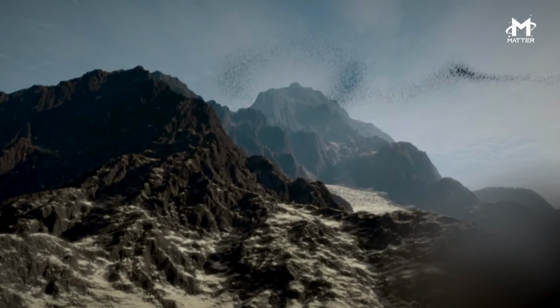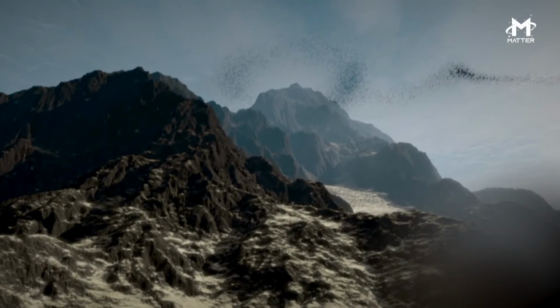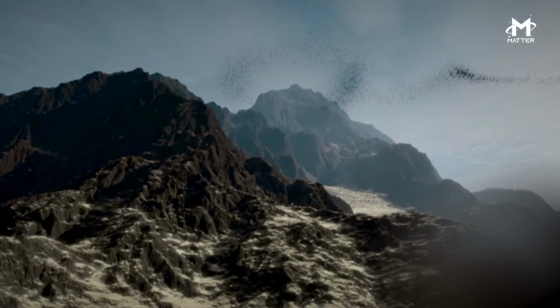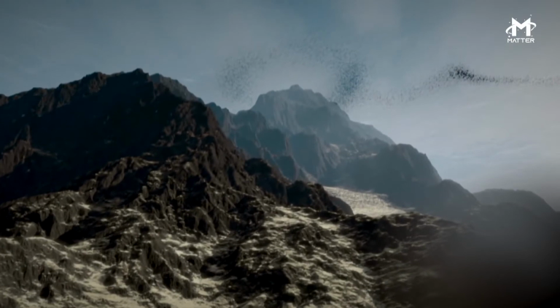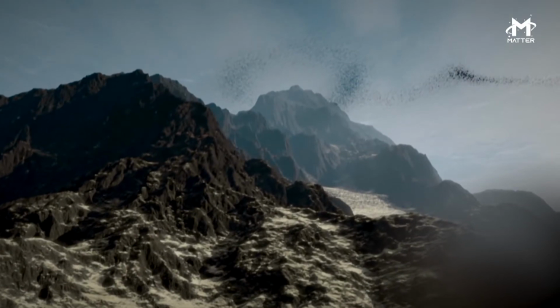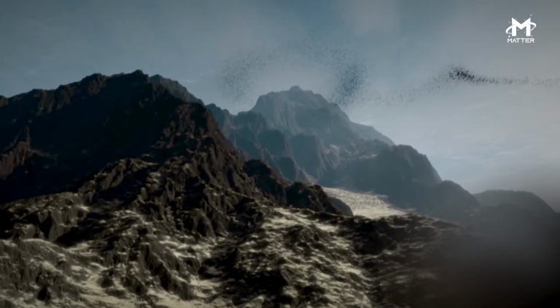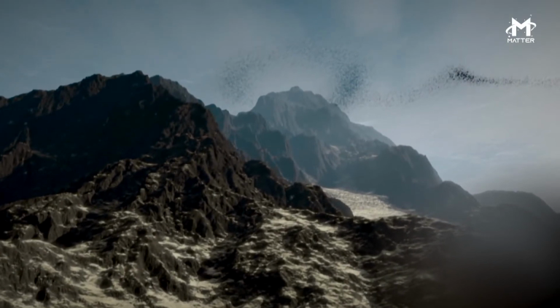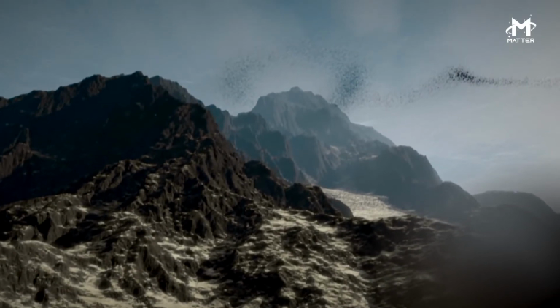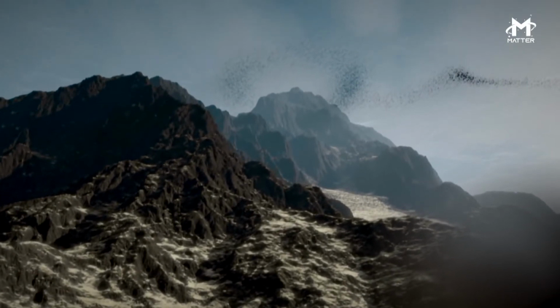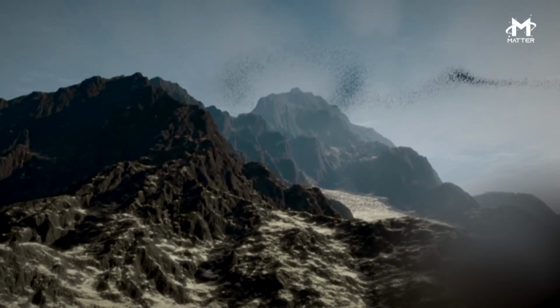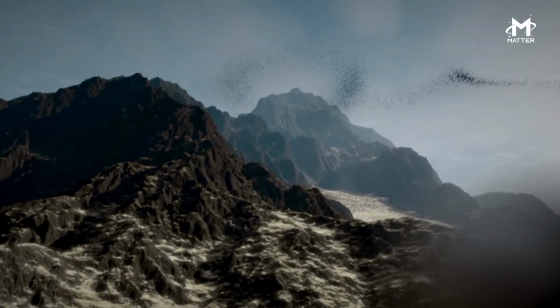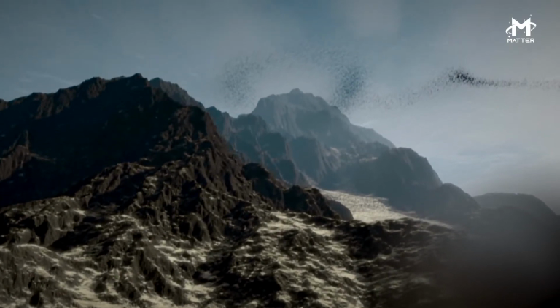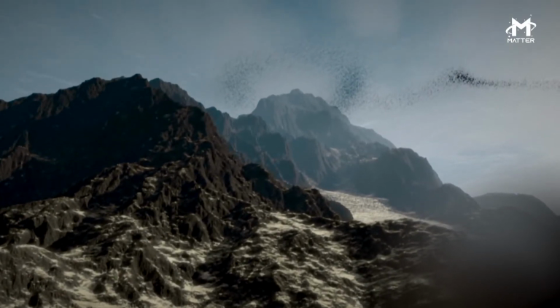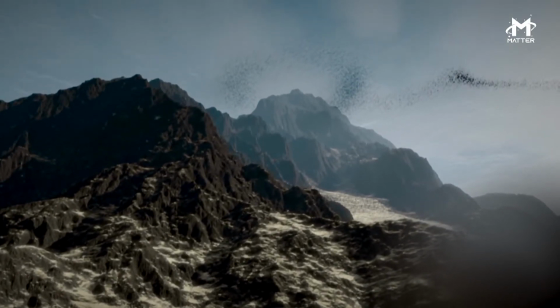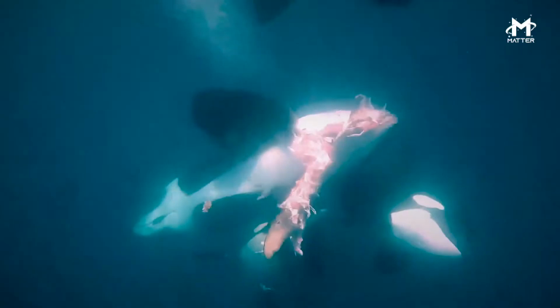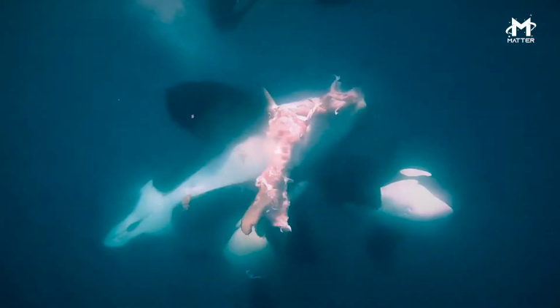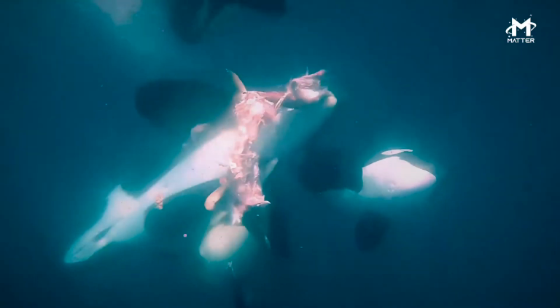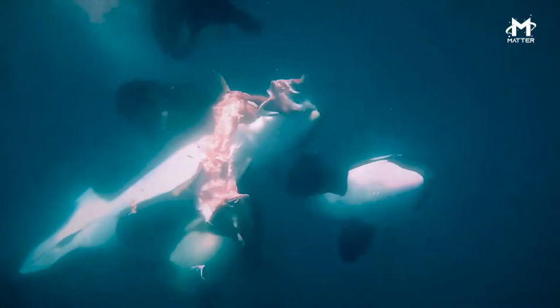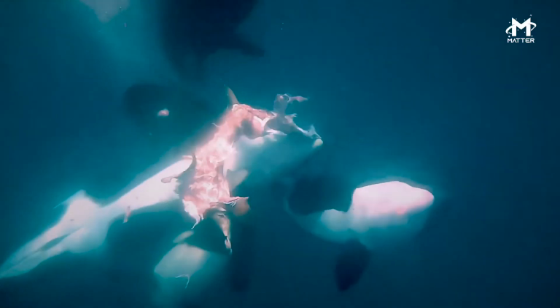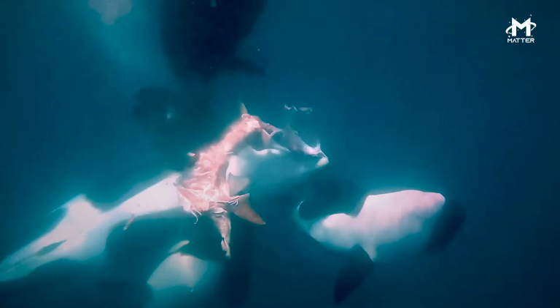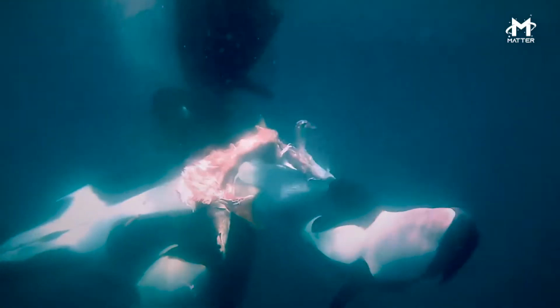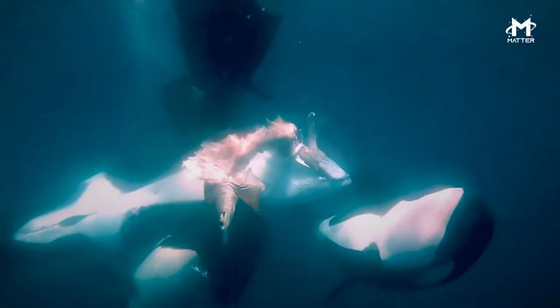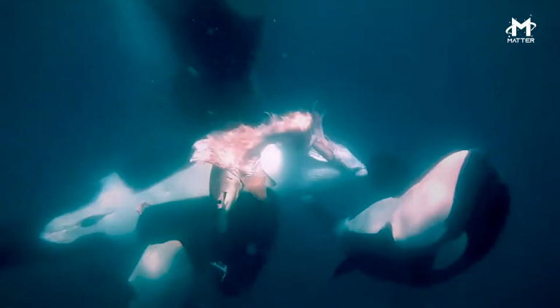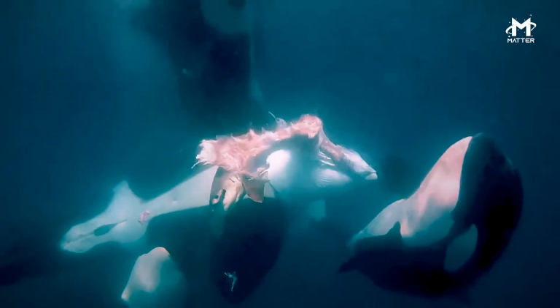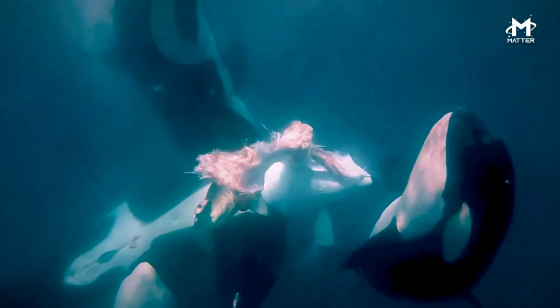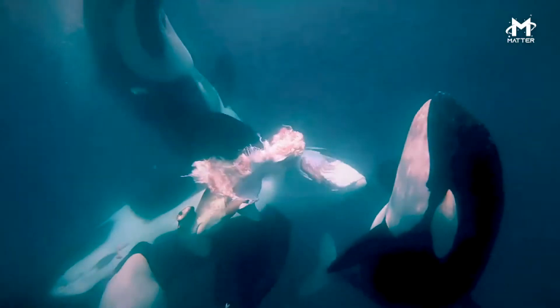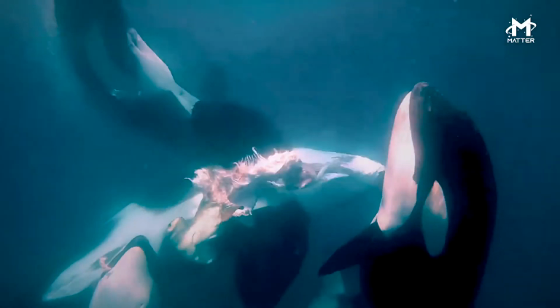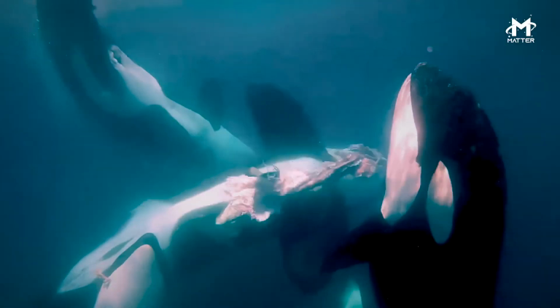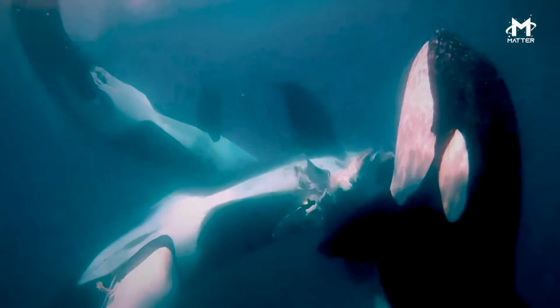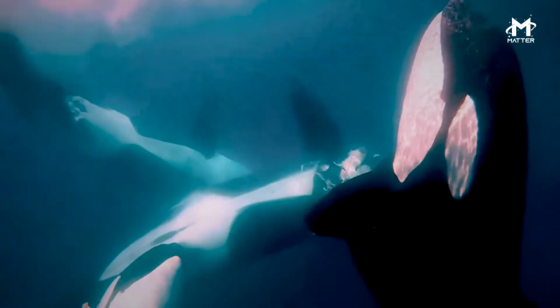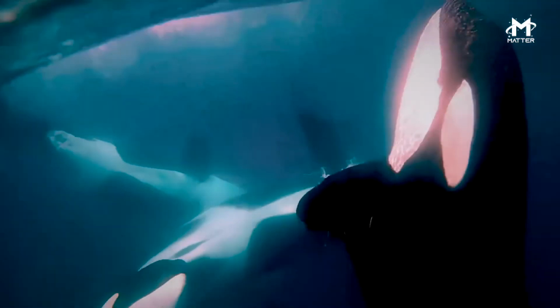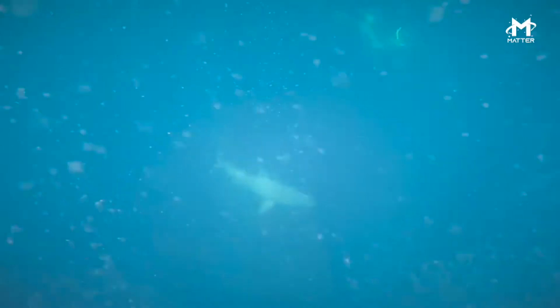Despite the name, the Orca Seamount isn't shaped like an orca, but orcas do live nearby.